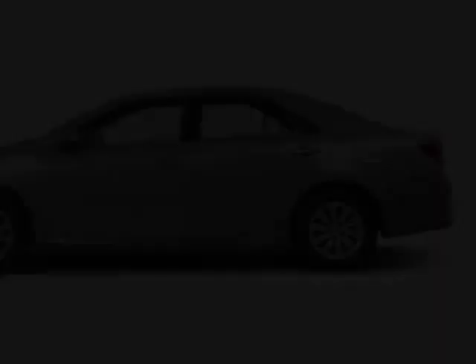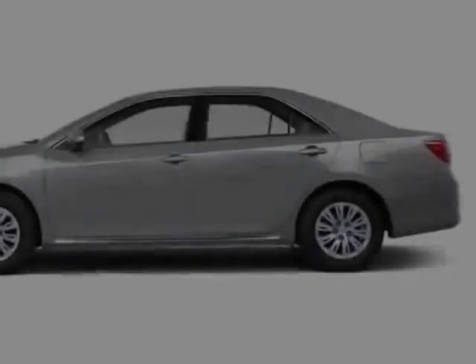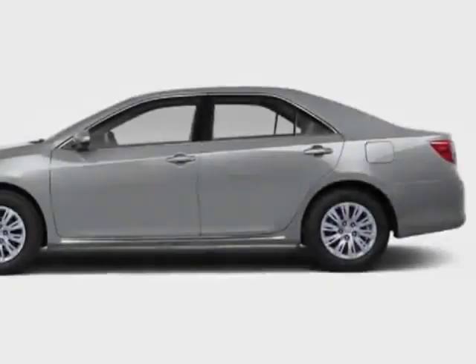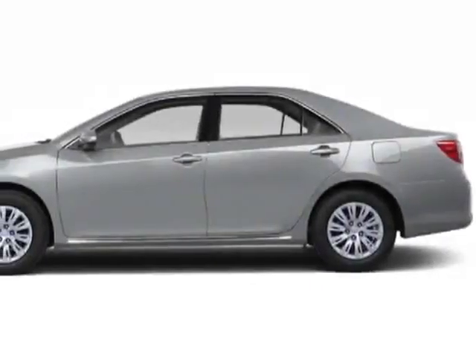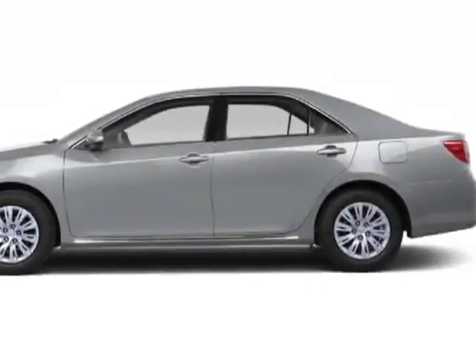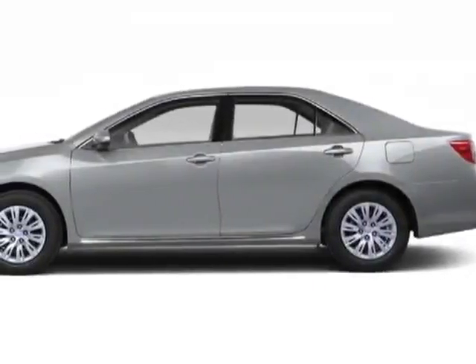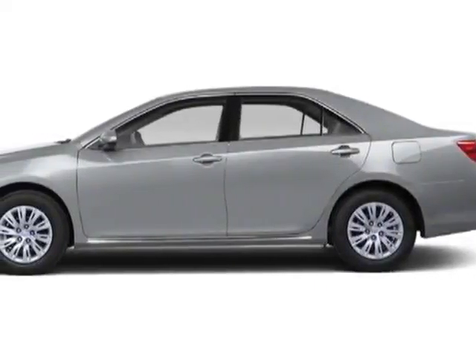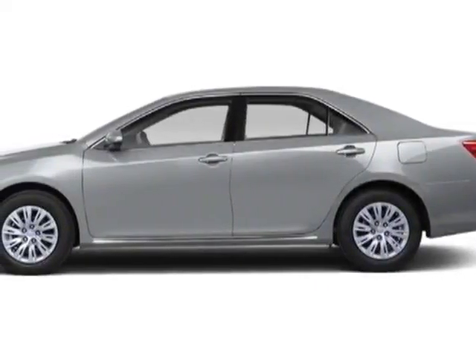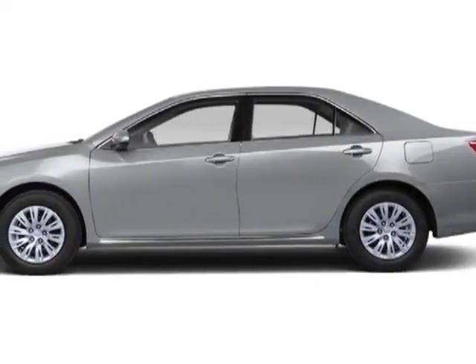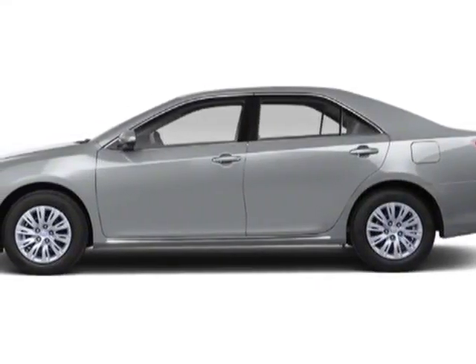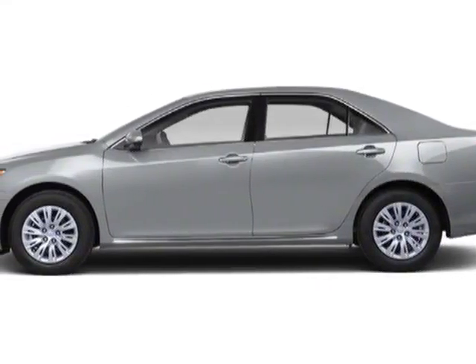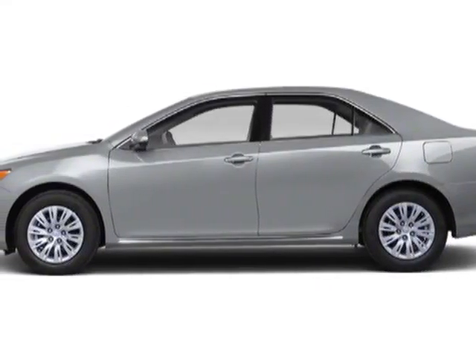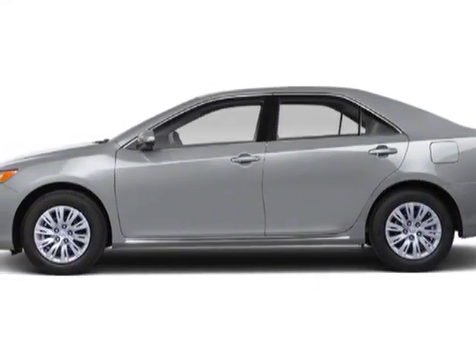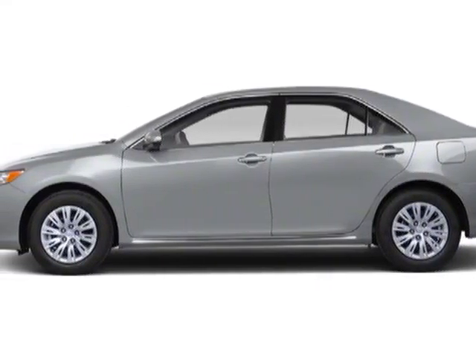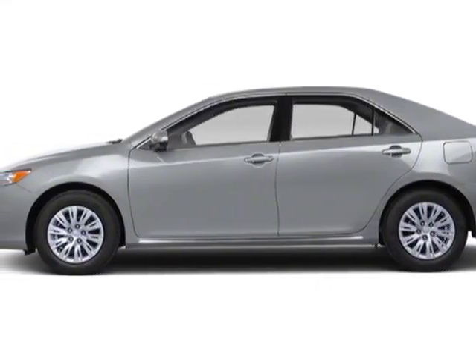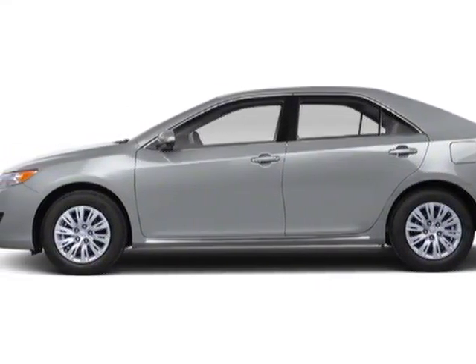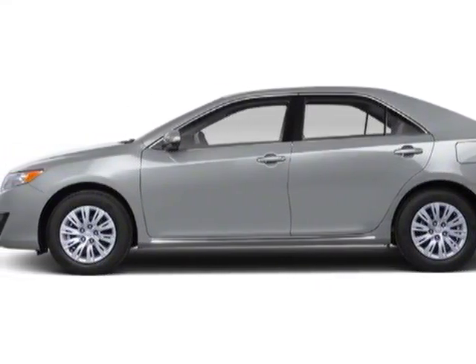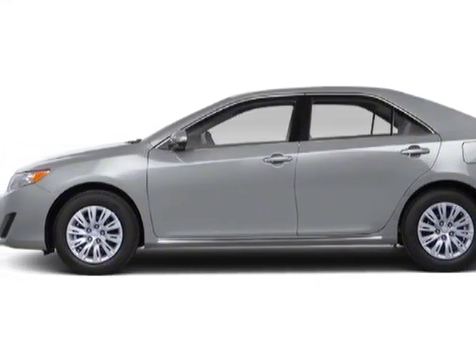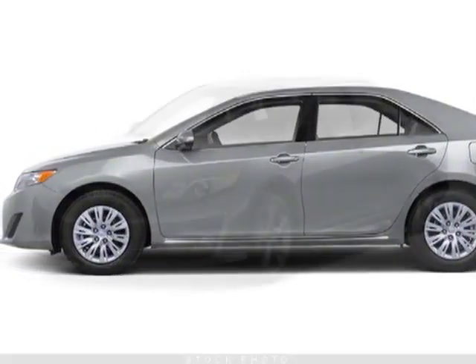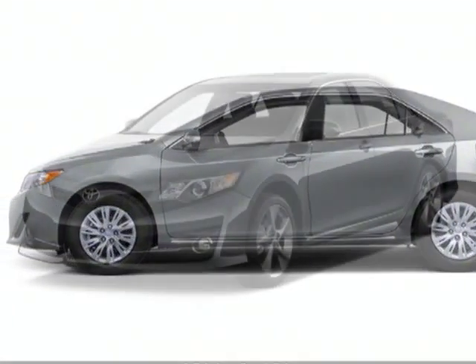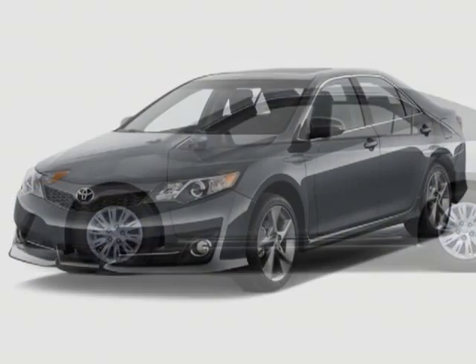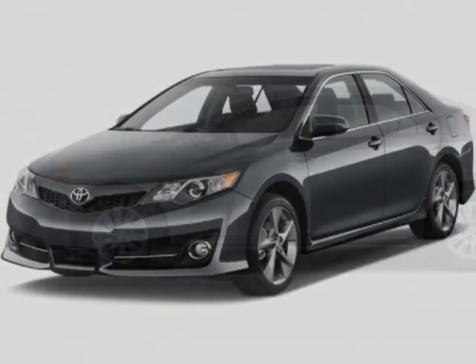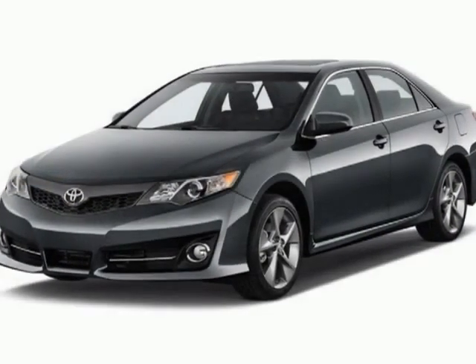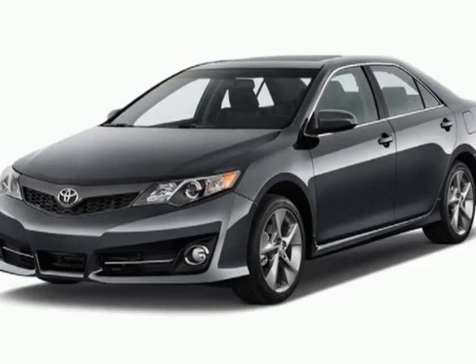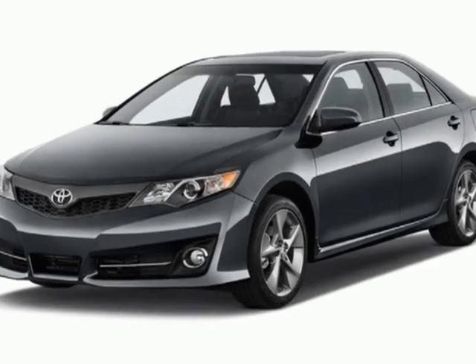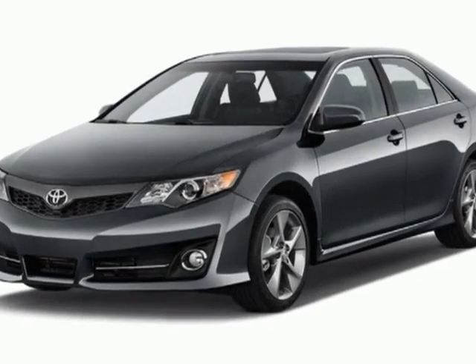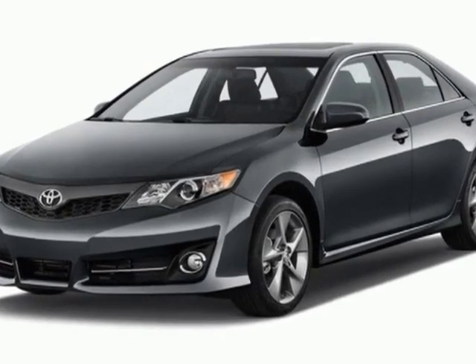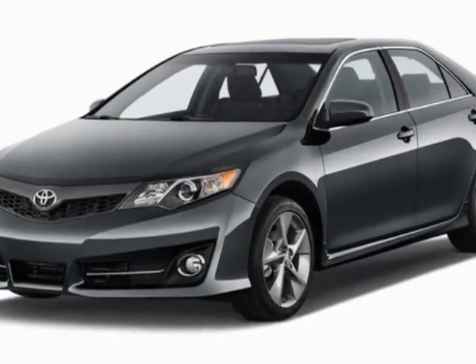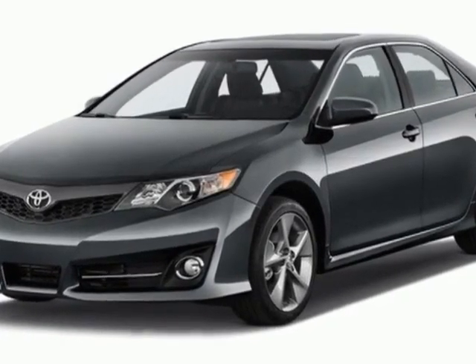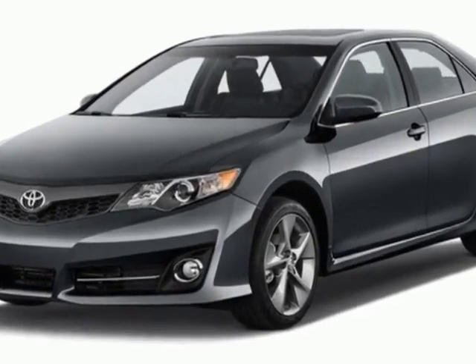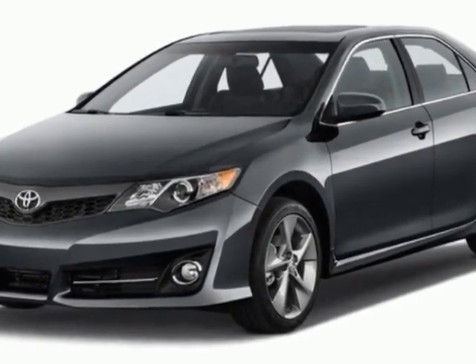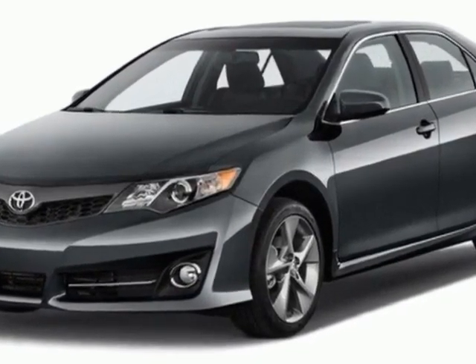Check out this new 2012 Toyota Camry. For your protection, this vehicle has a full factory warranty.